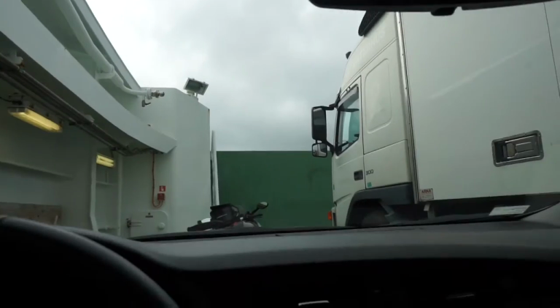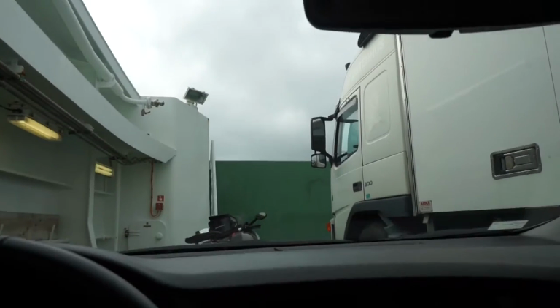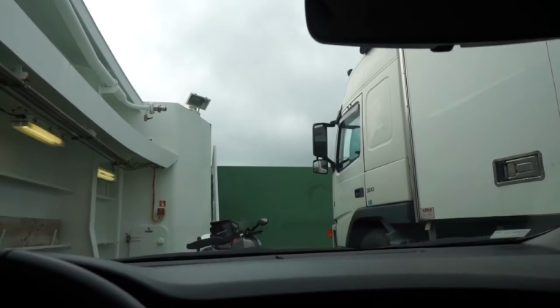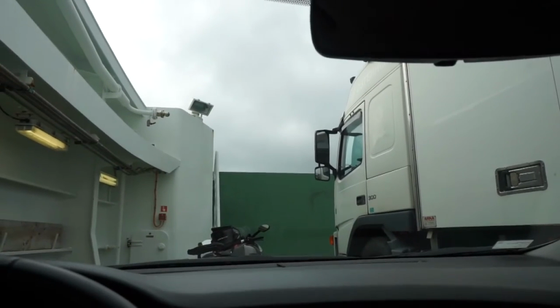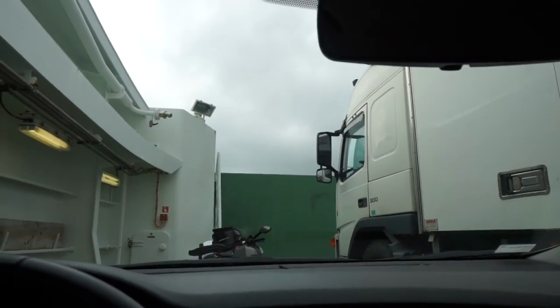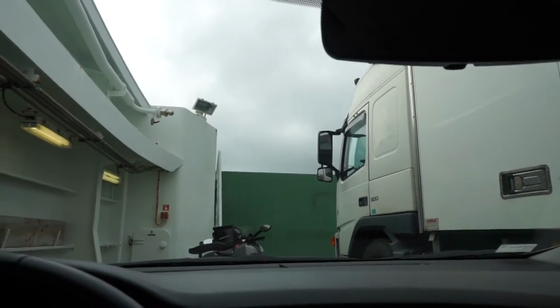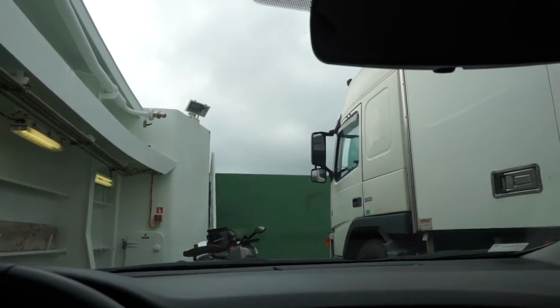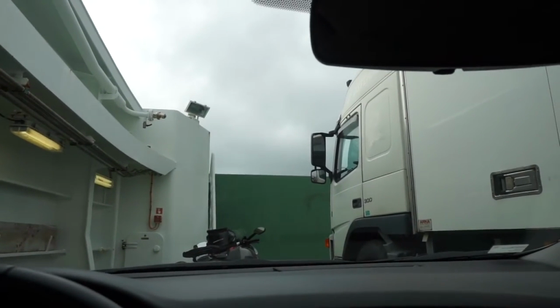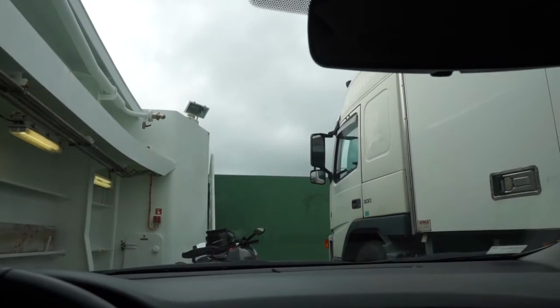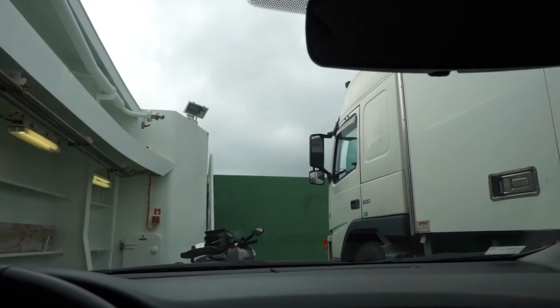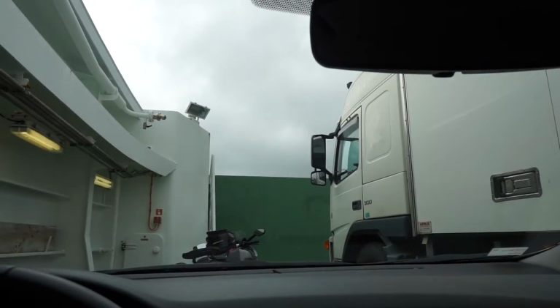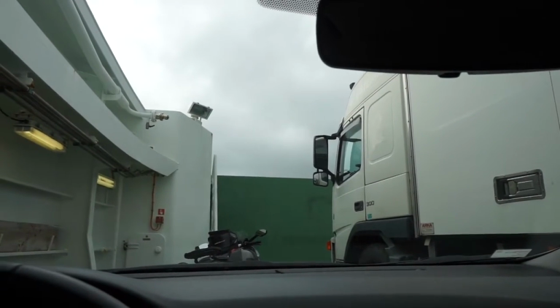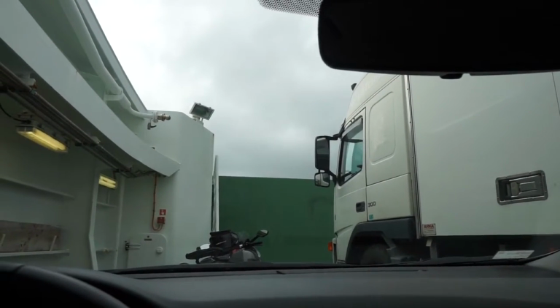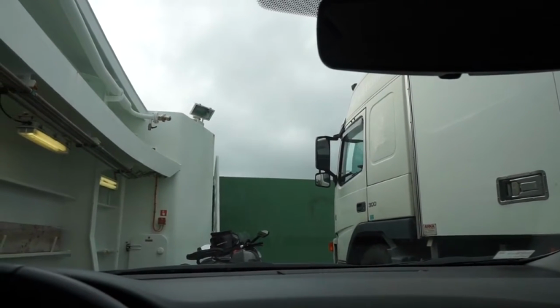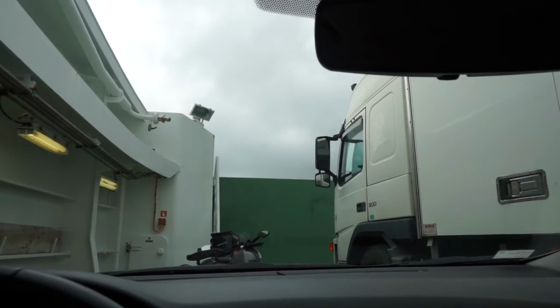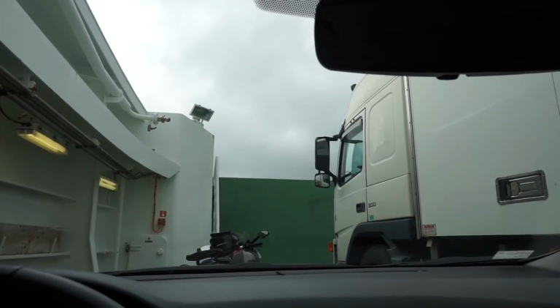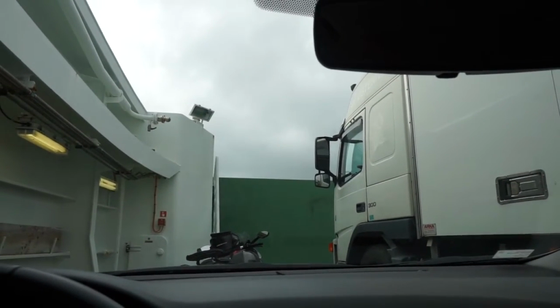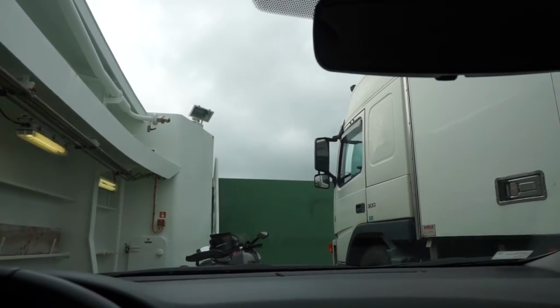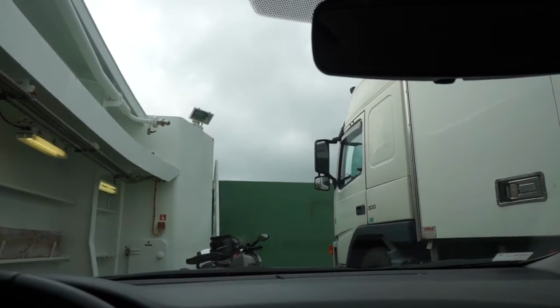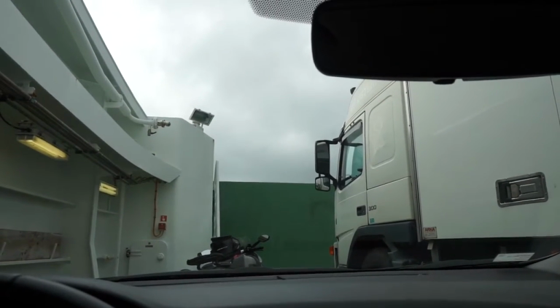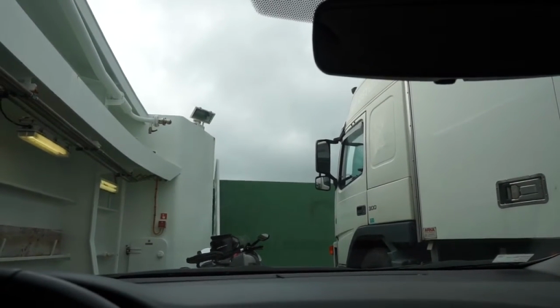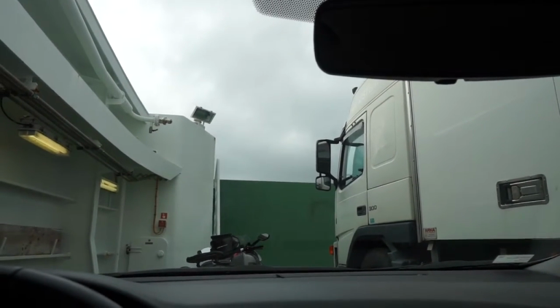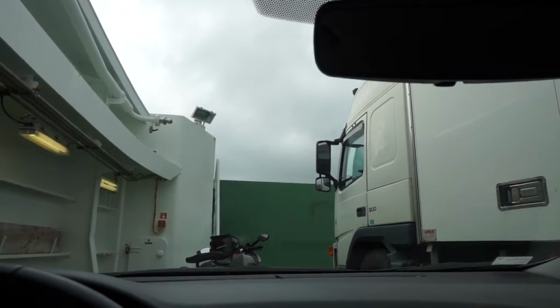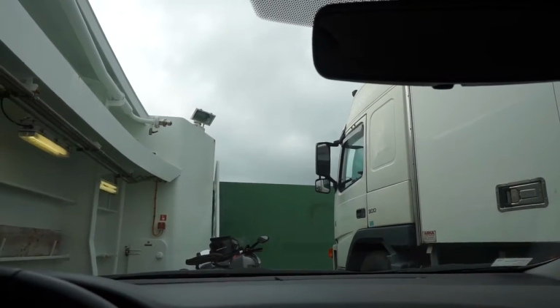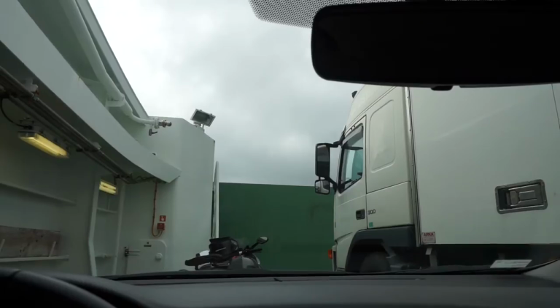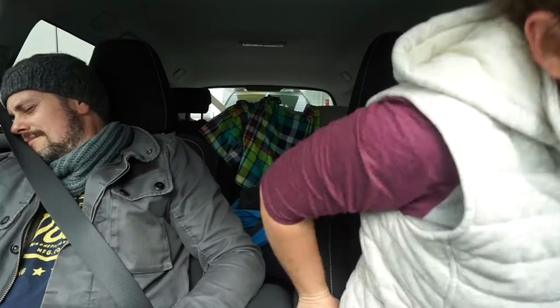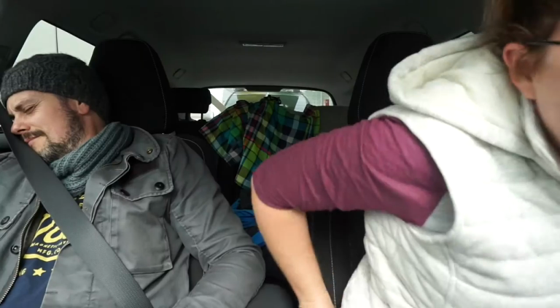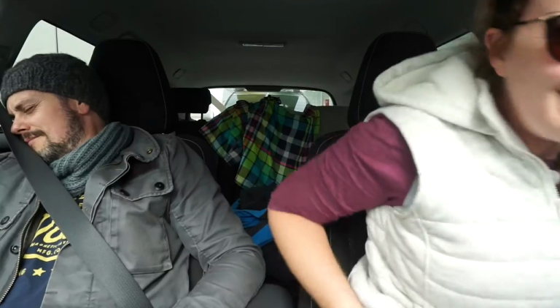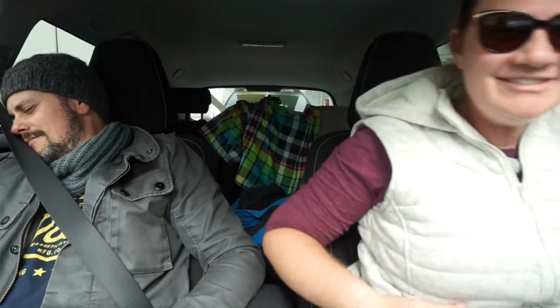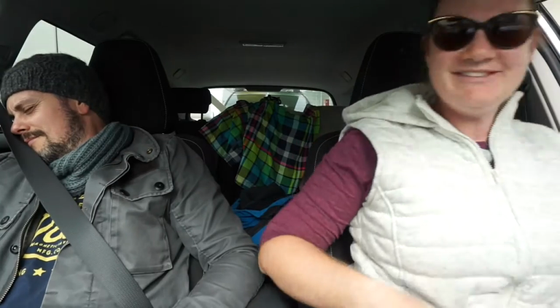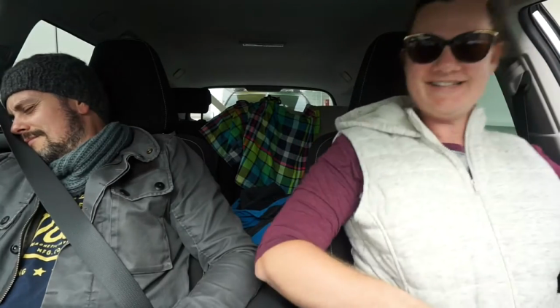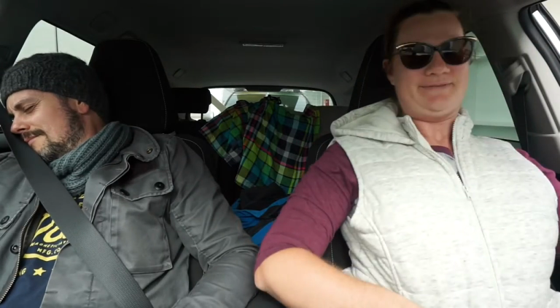Ferry number two — our view for the next 45 minutes. Have a good sleep.